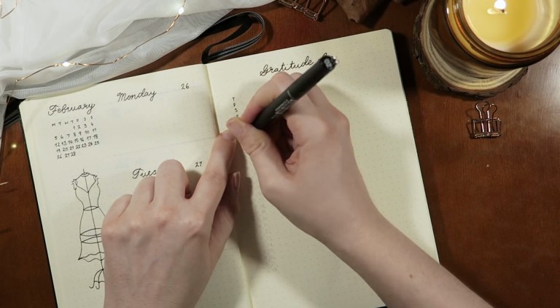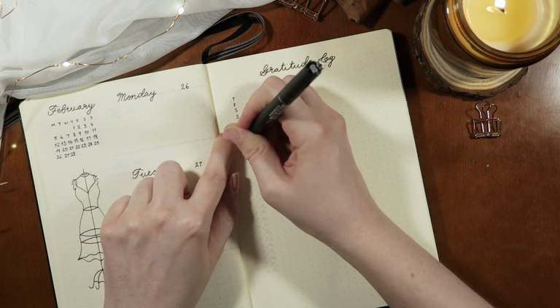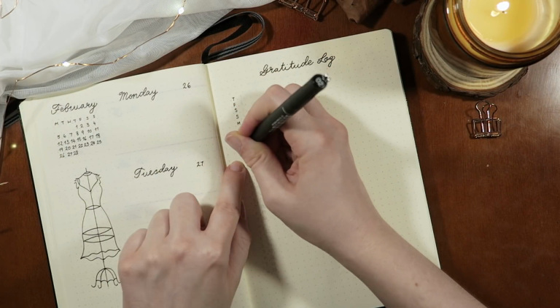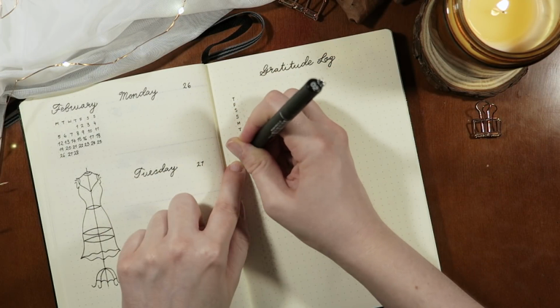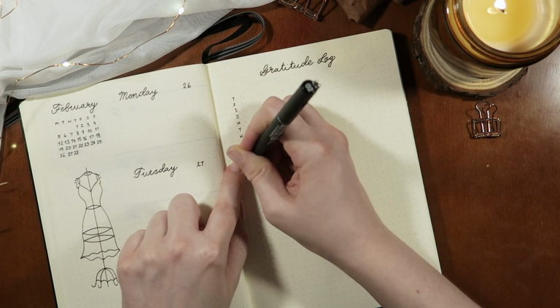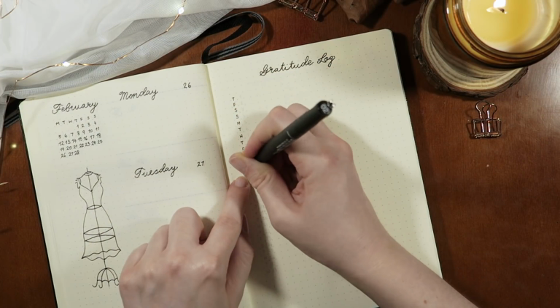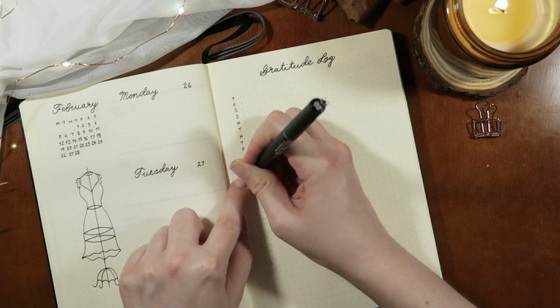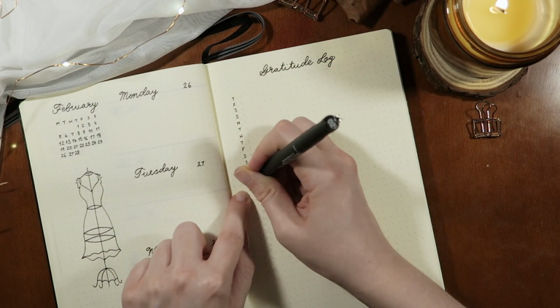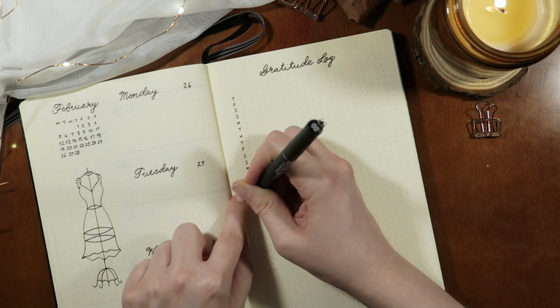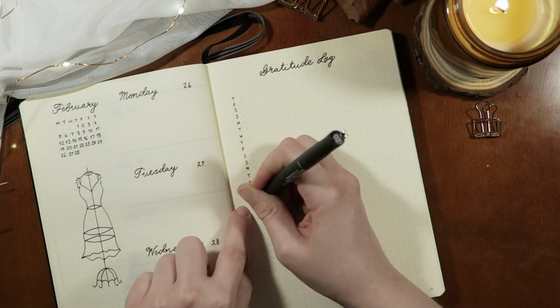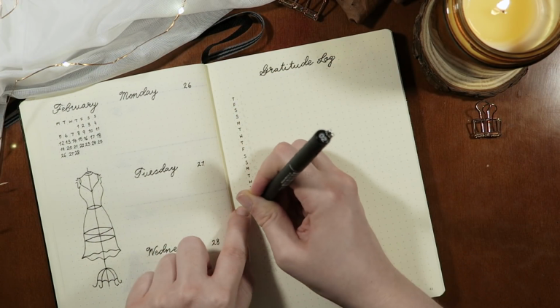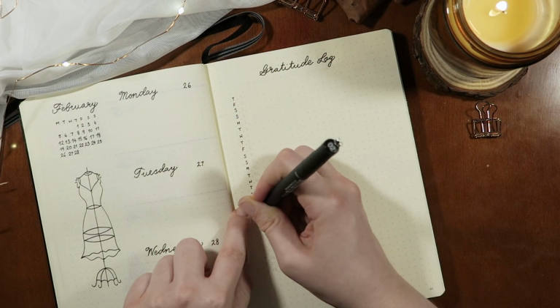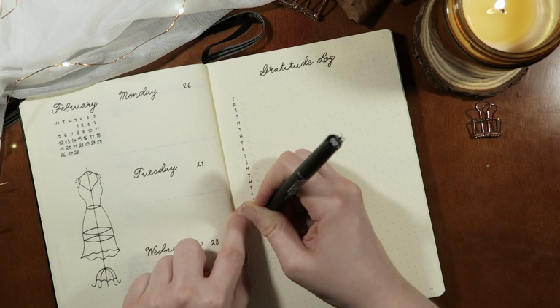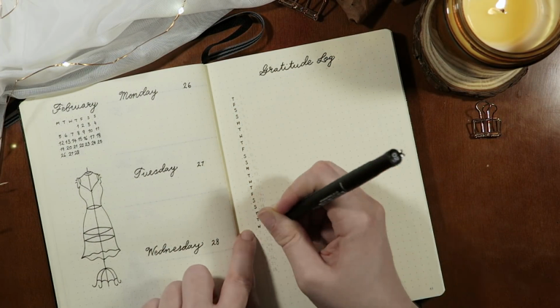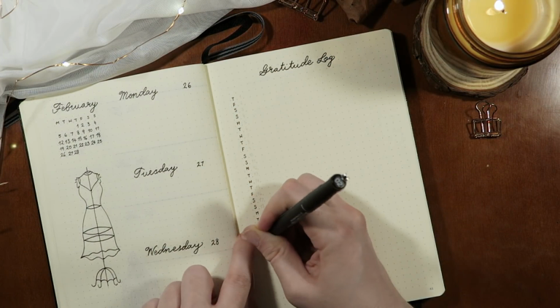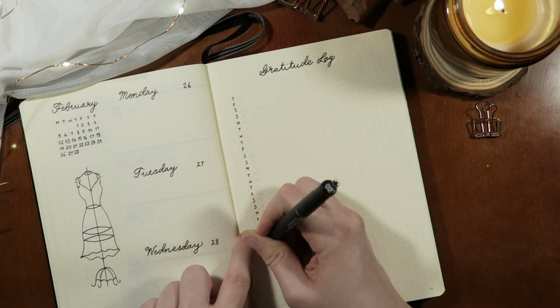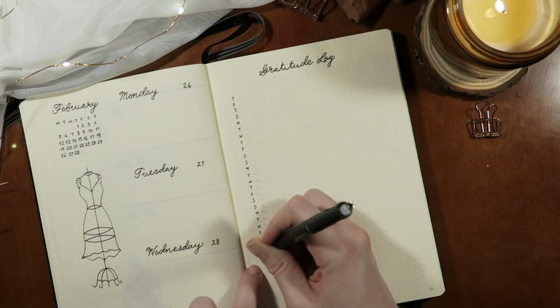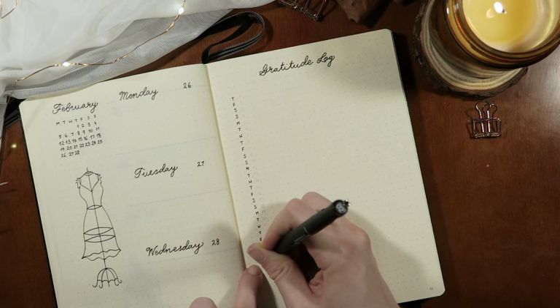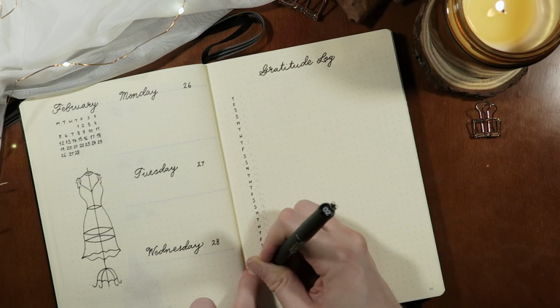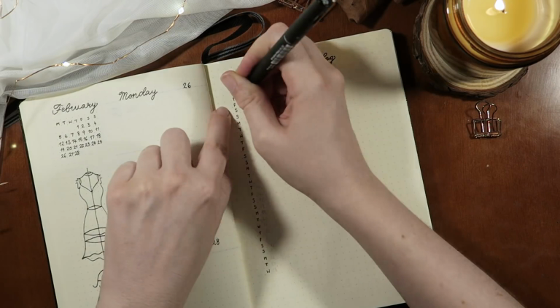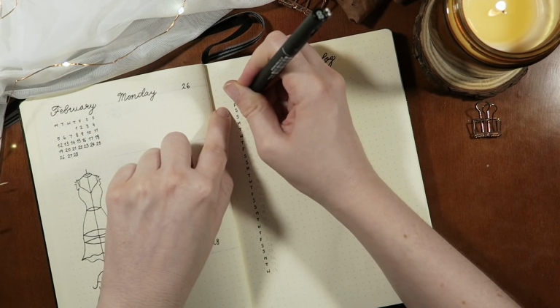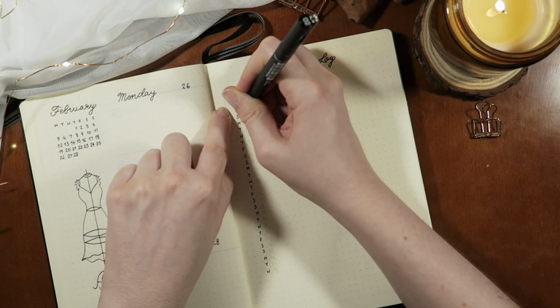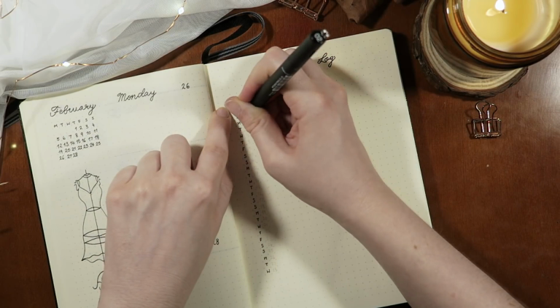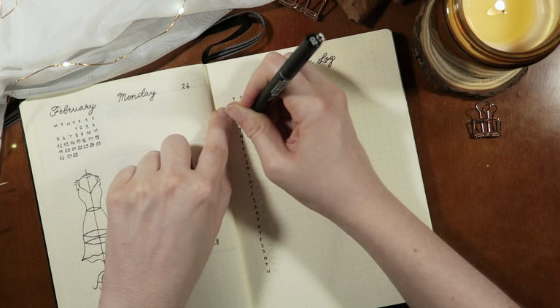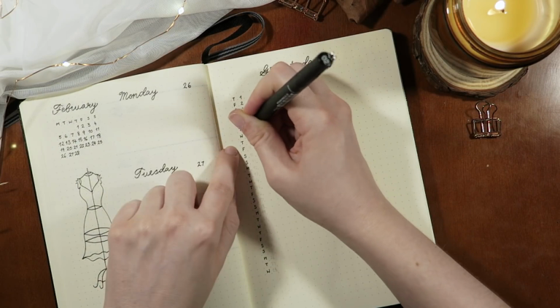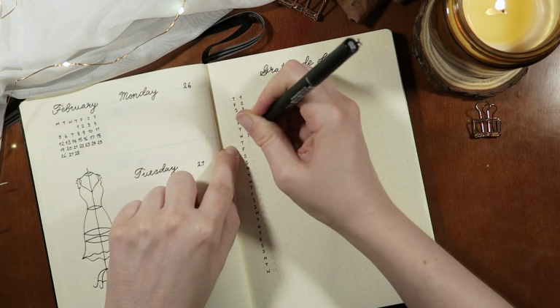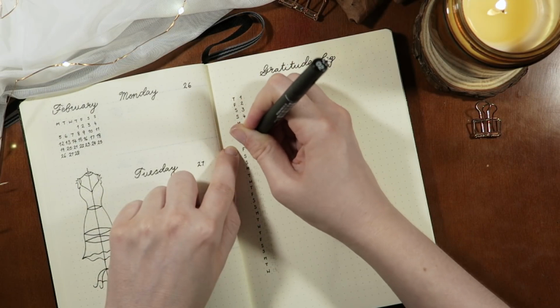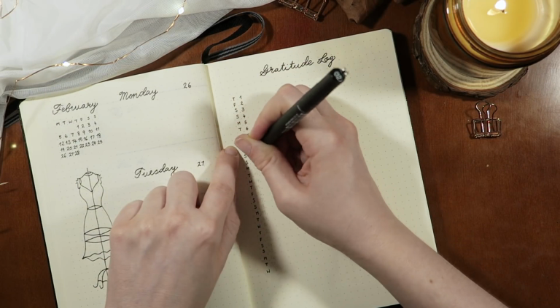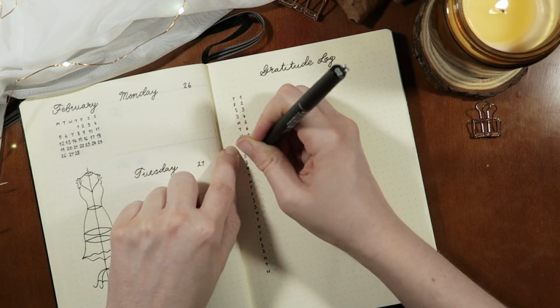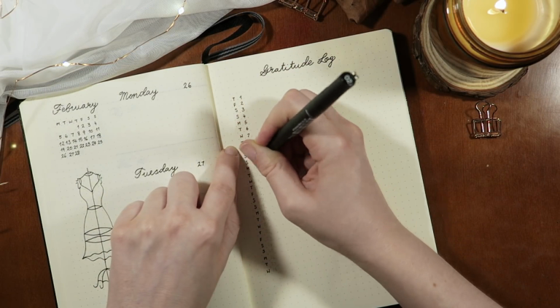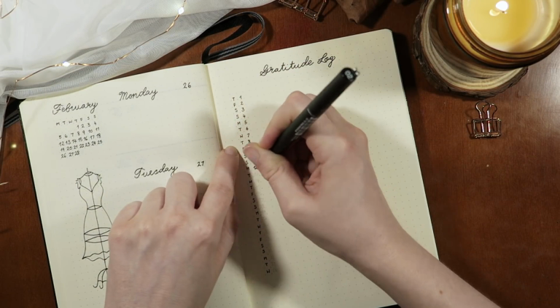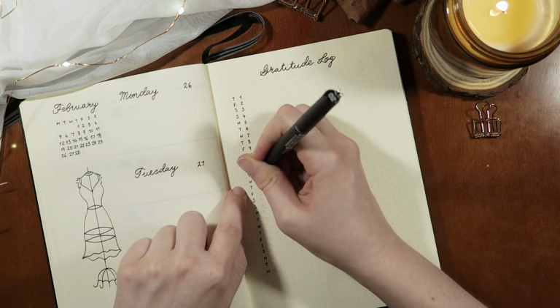The gratitude log is something that I really have a lot of fun filling out every day and it's a really good habit to get into.